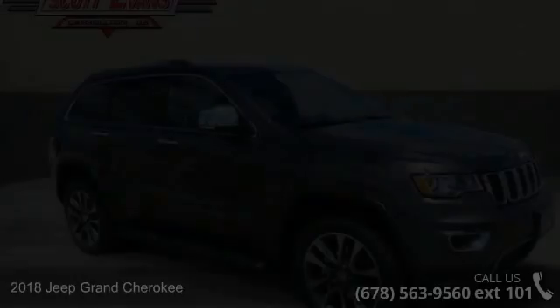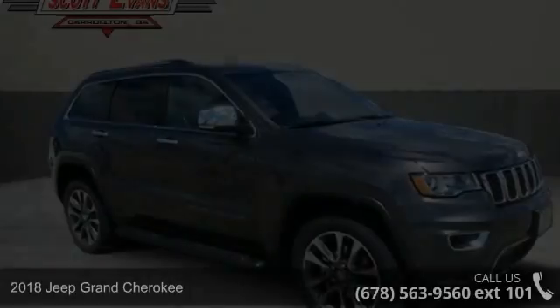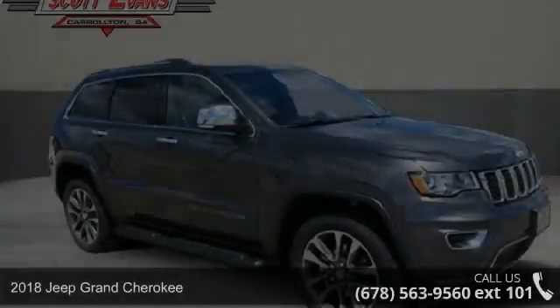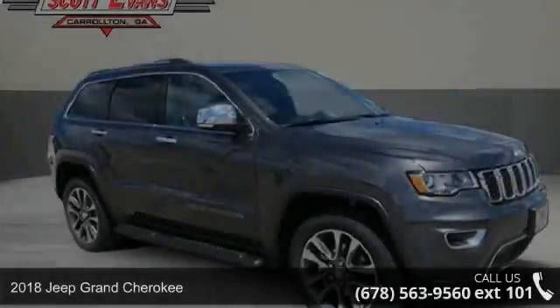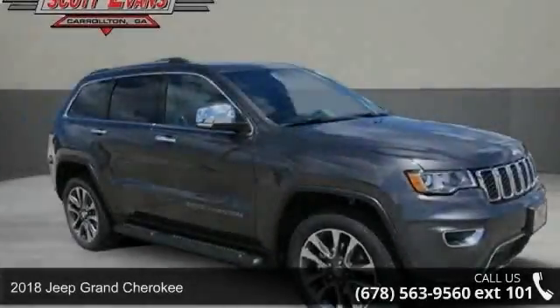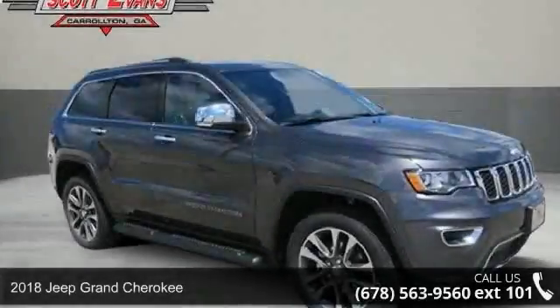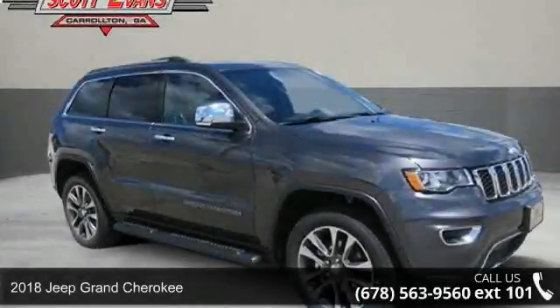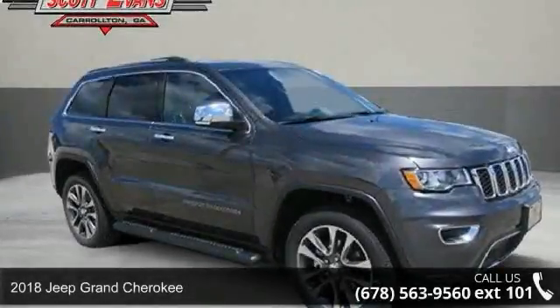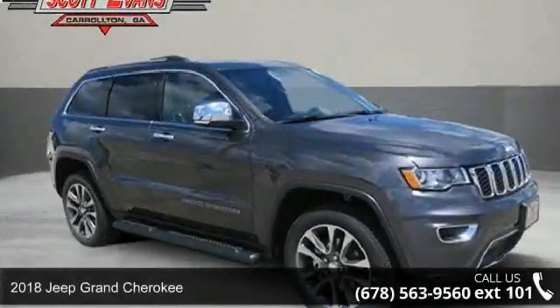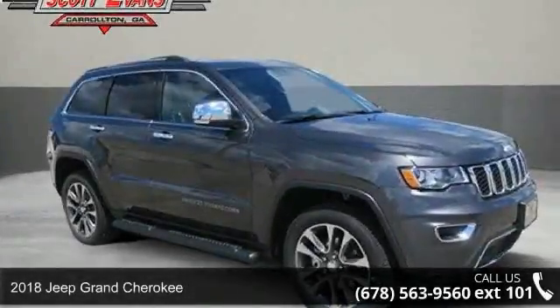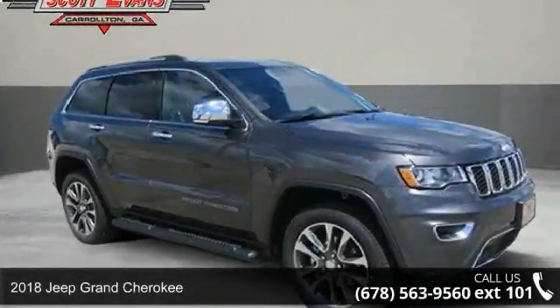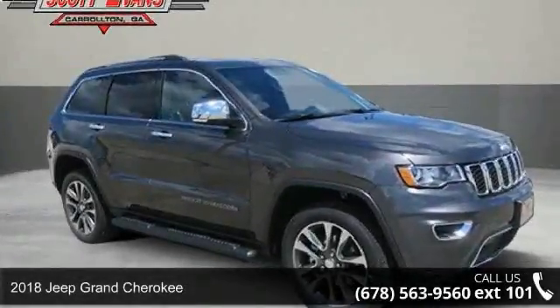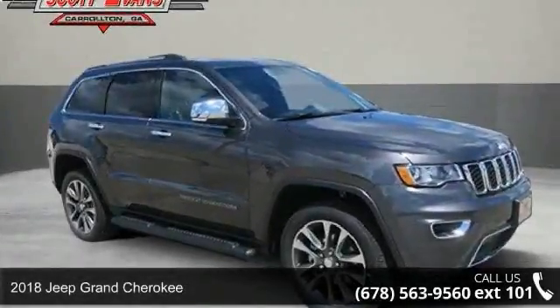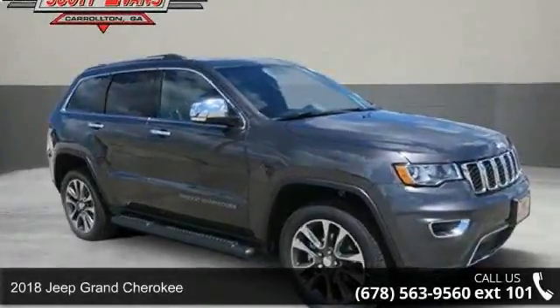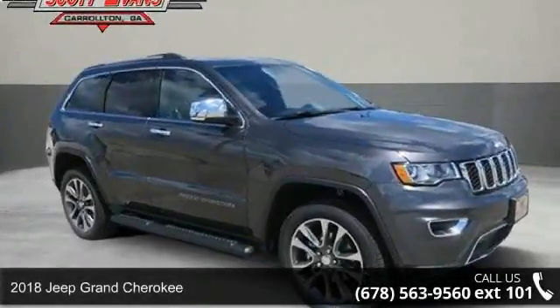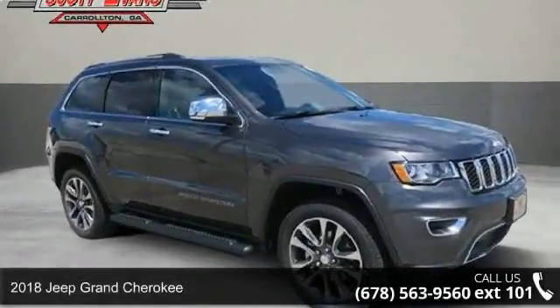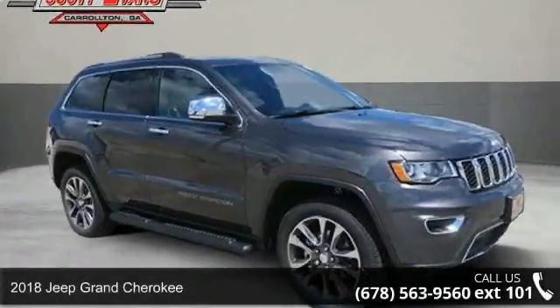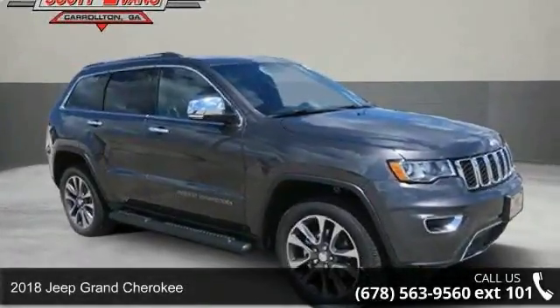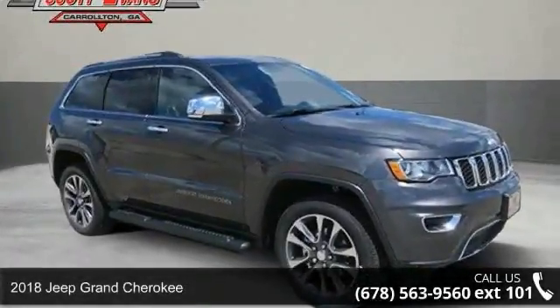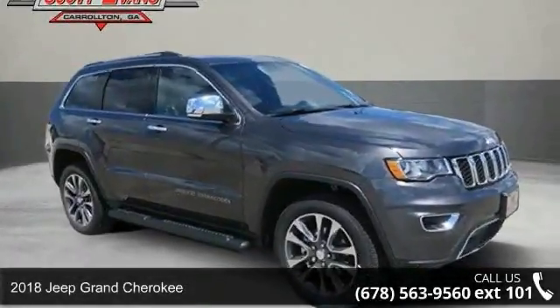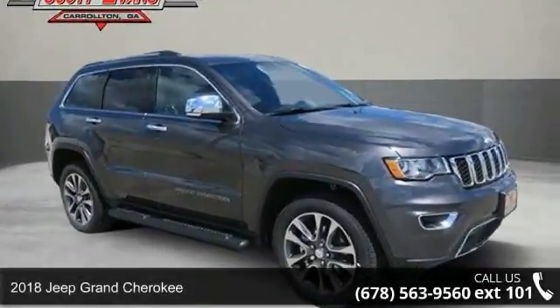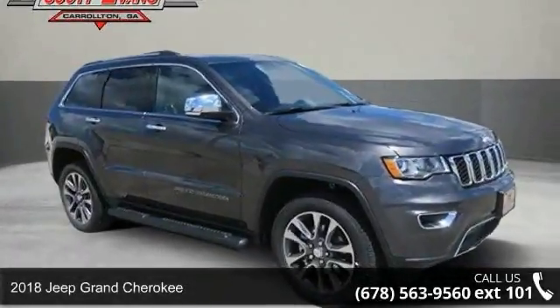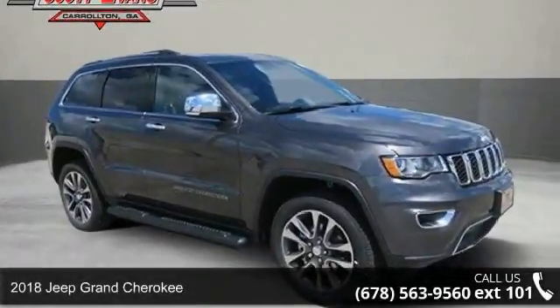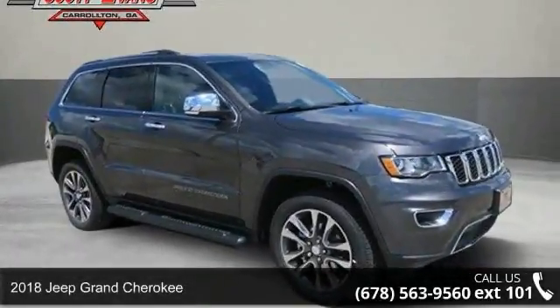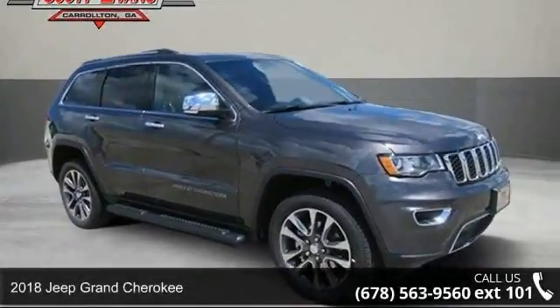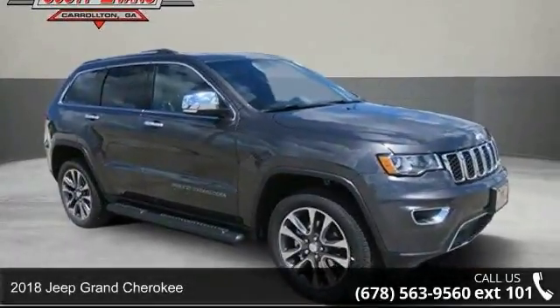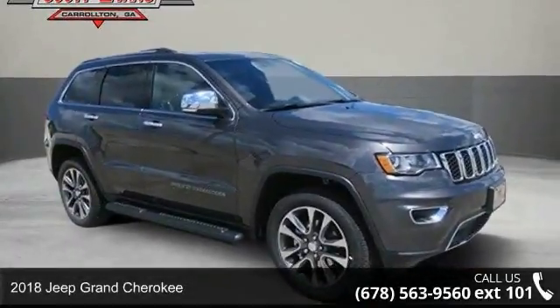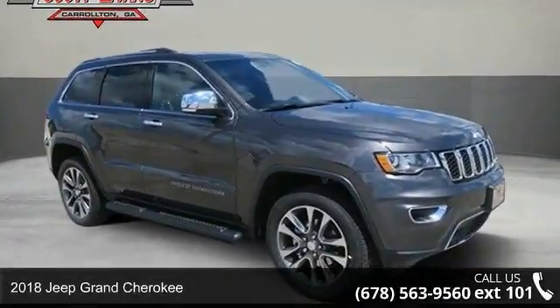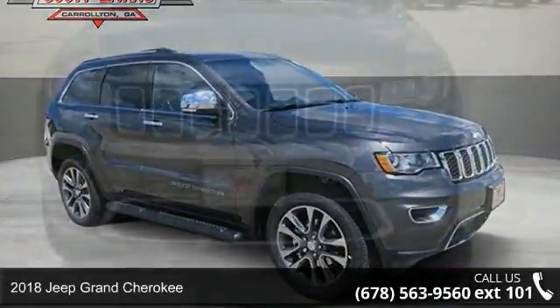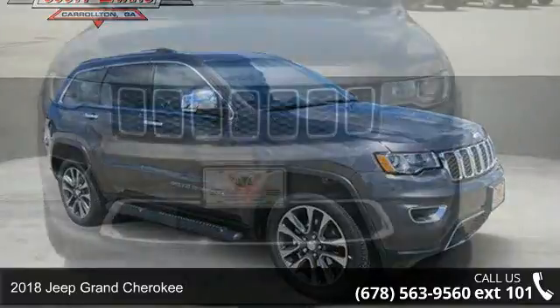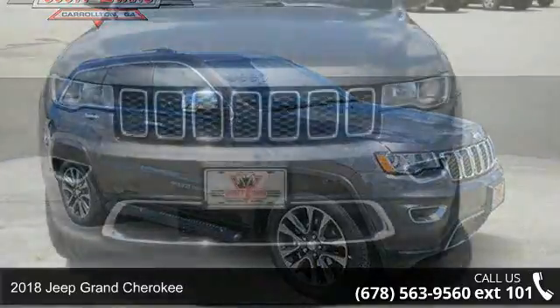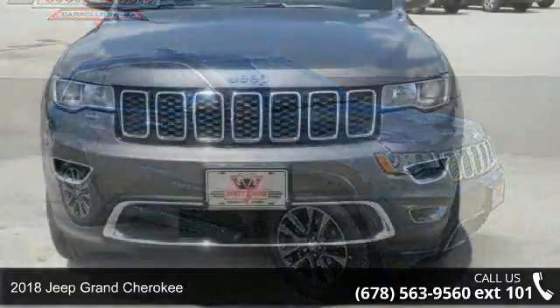Check out this 2018 Jeep Grand Cherokee. This may be the set of wheels you've been looking for.